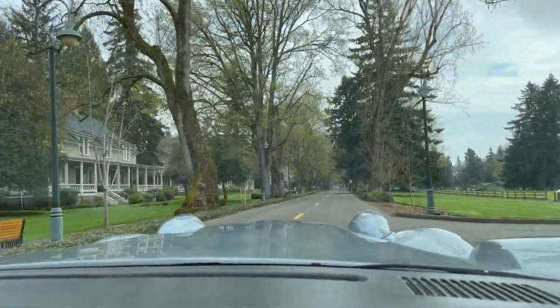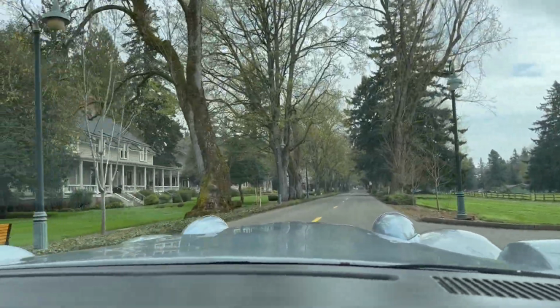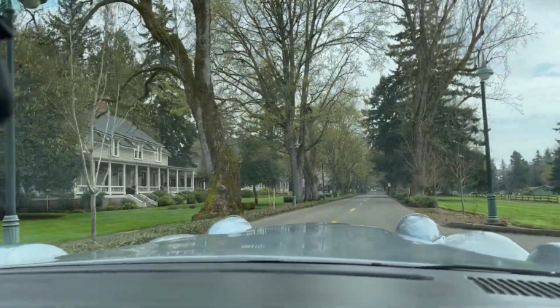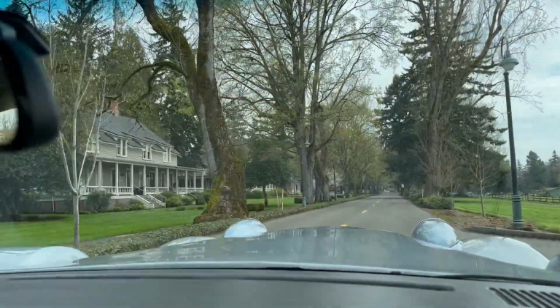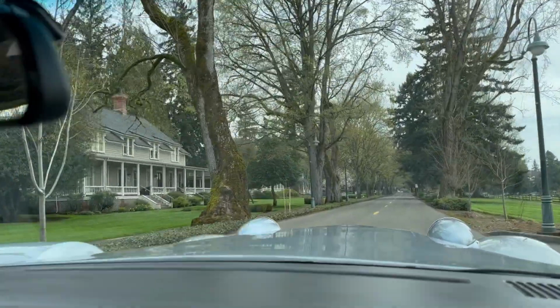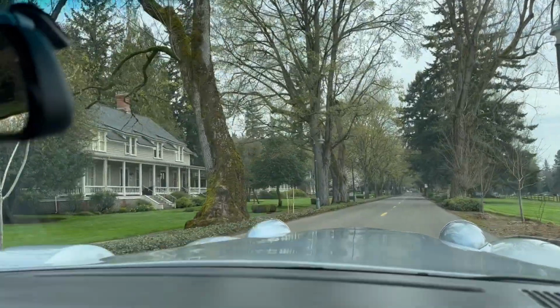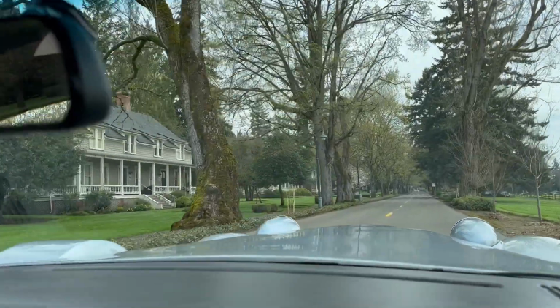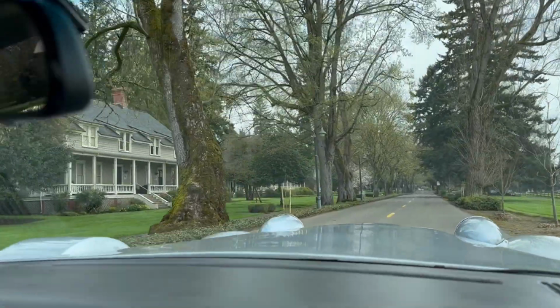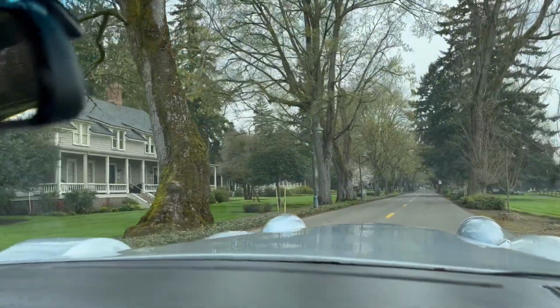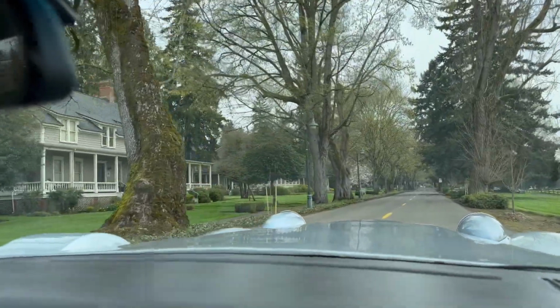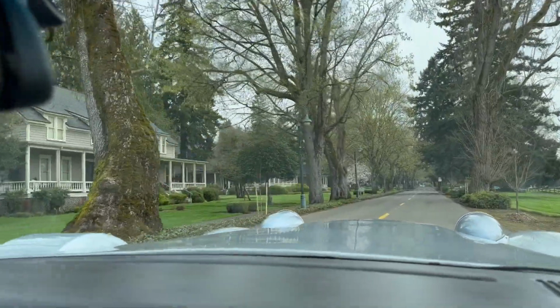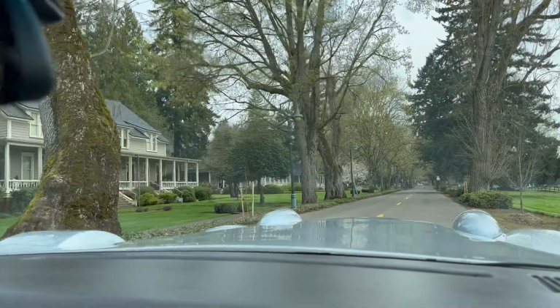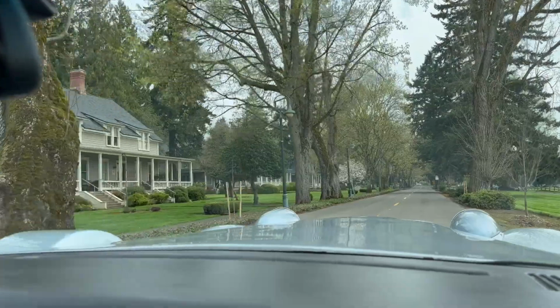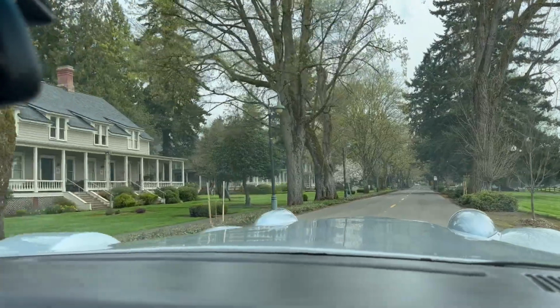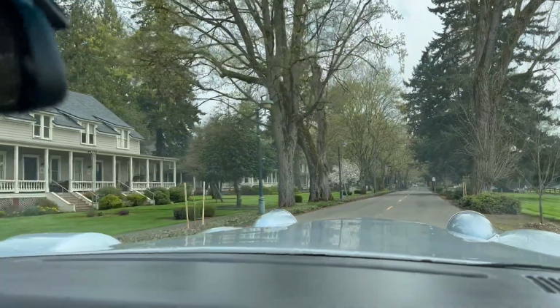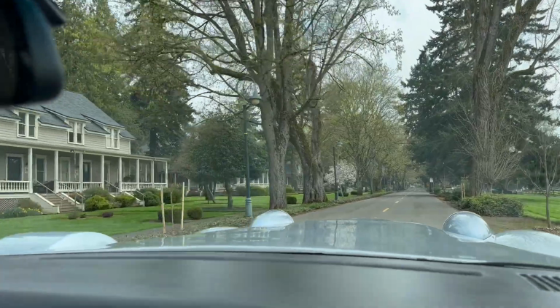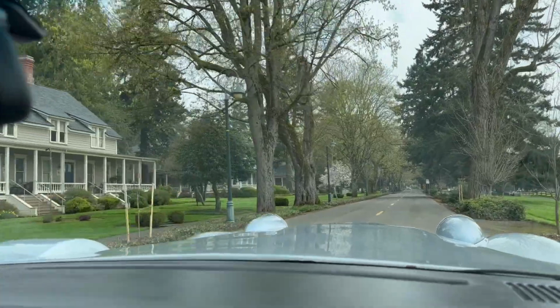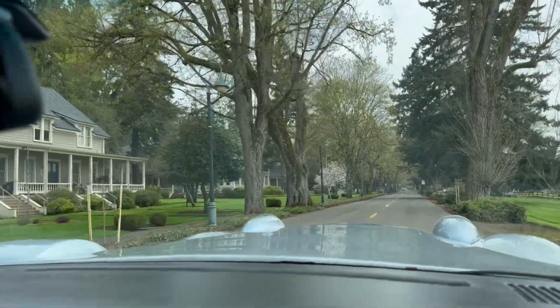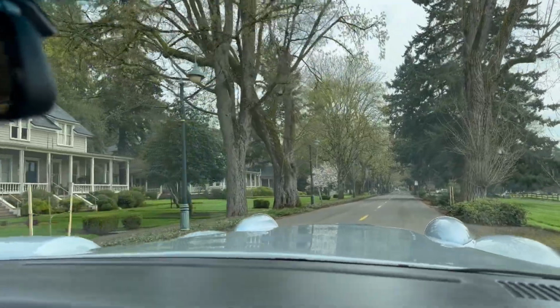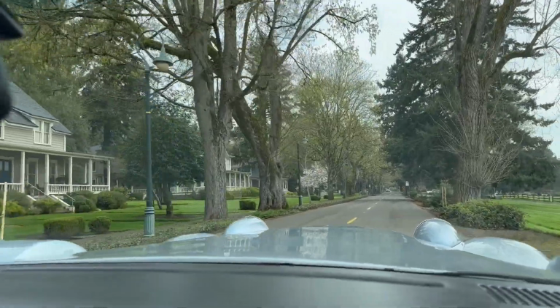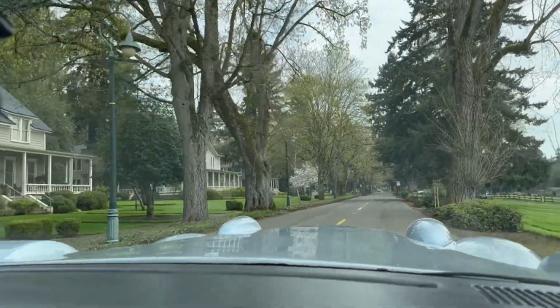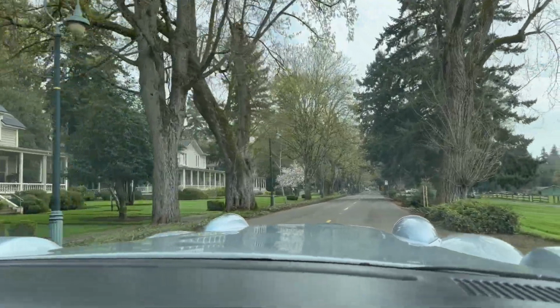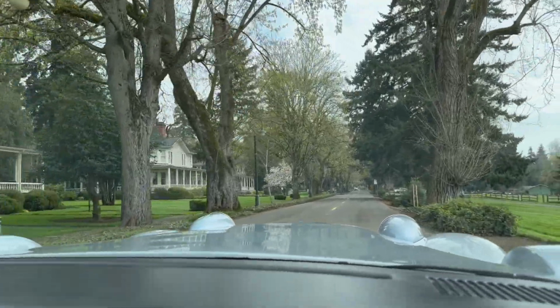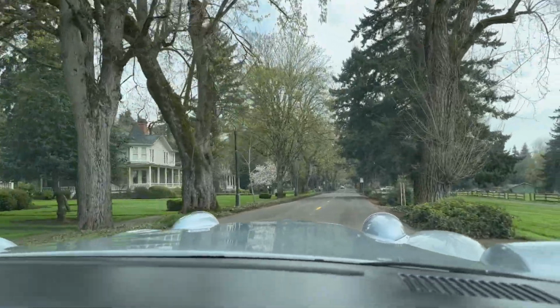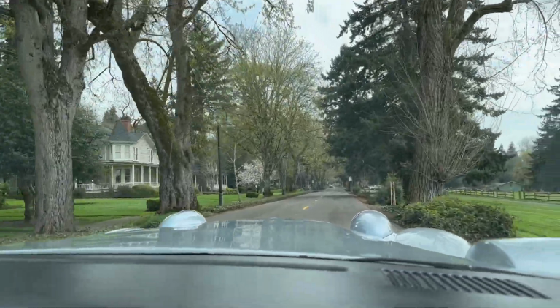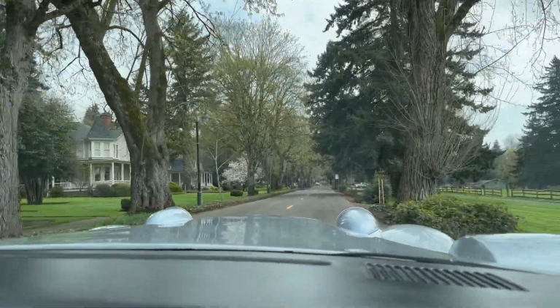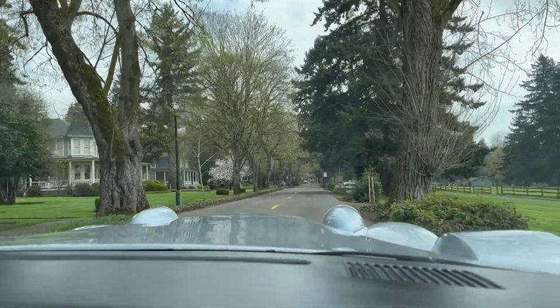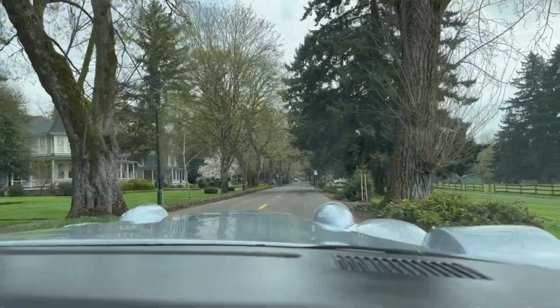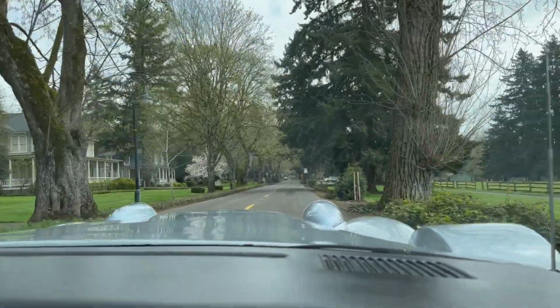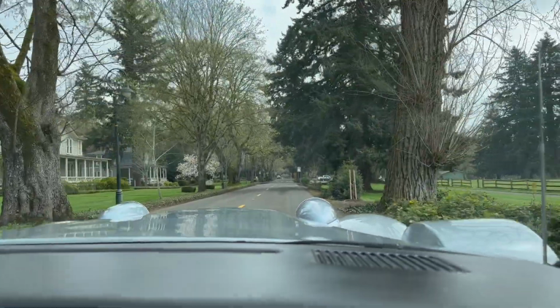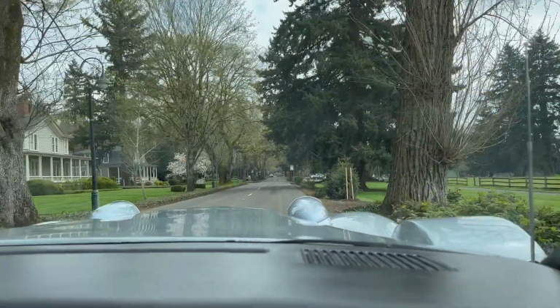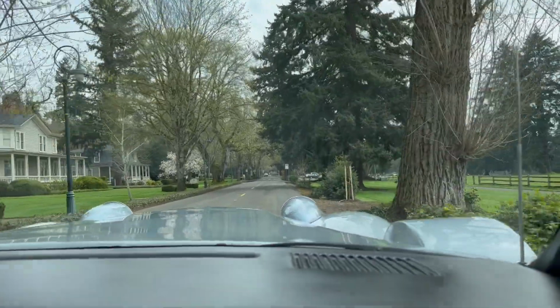I'm pointing over here — this is the officer's homes, Fort Vancouver.